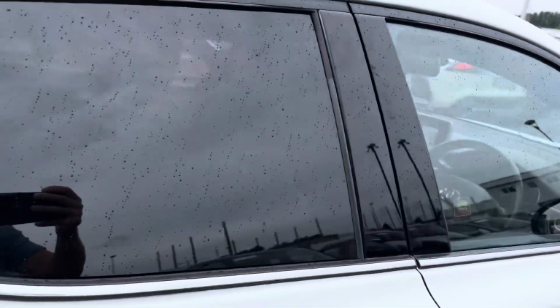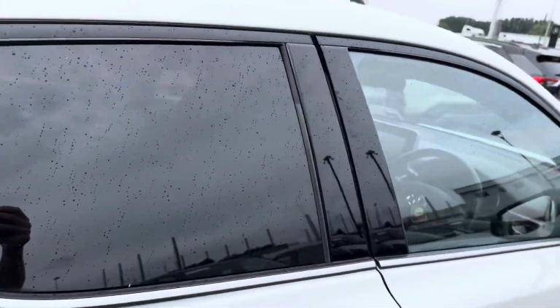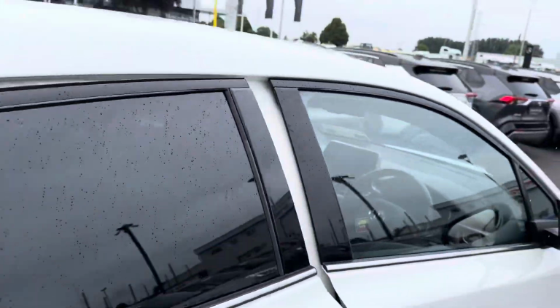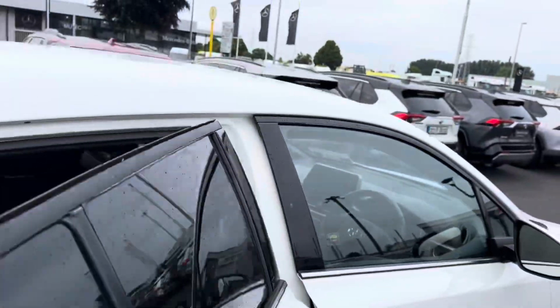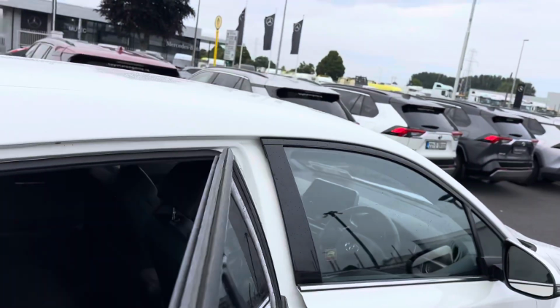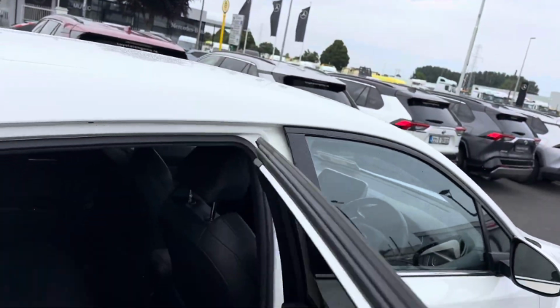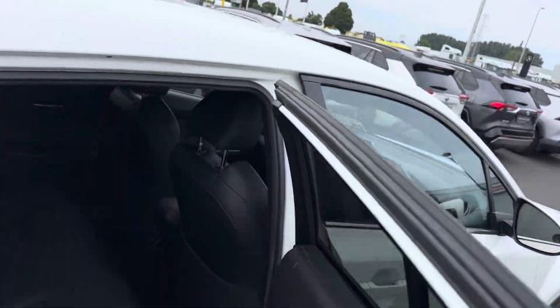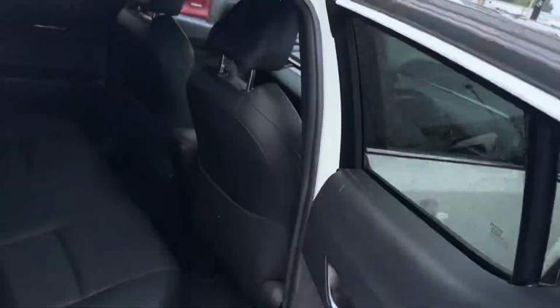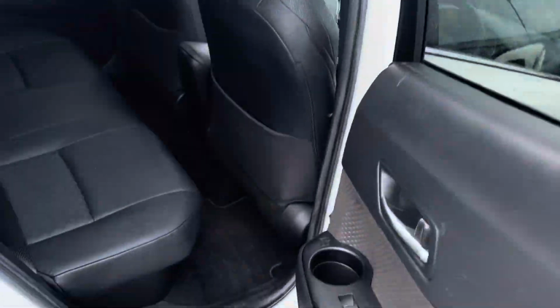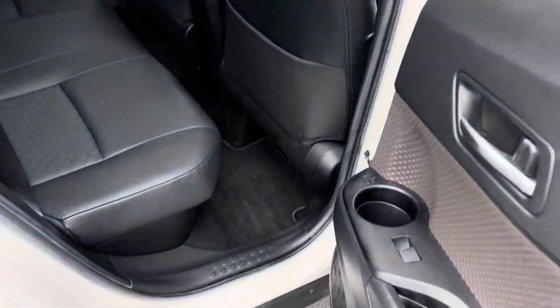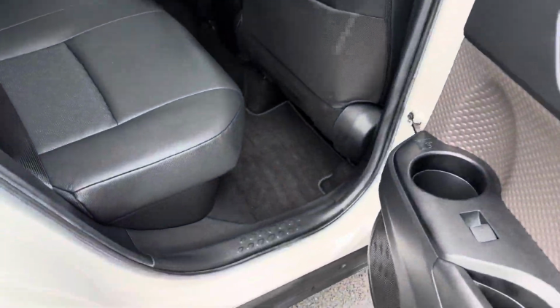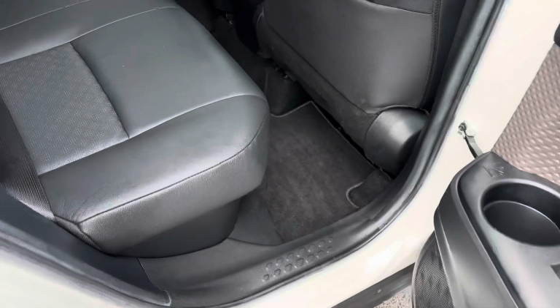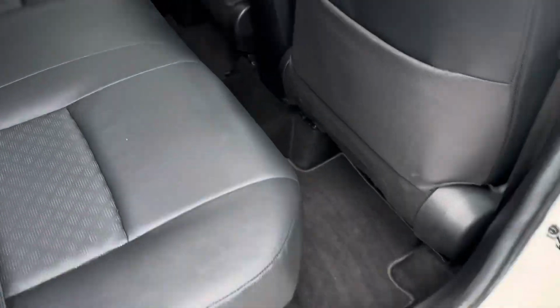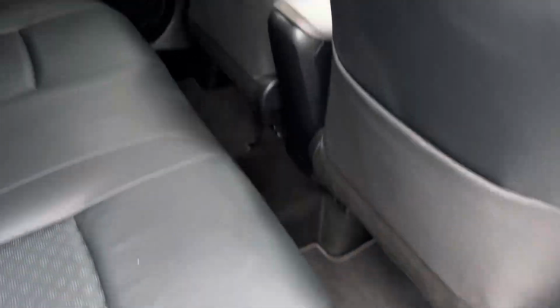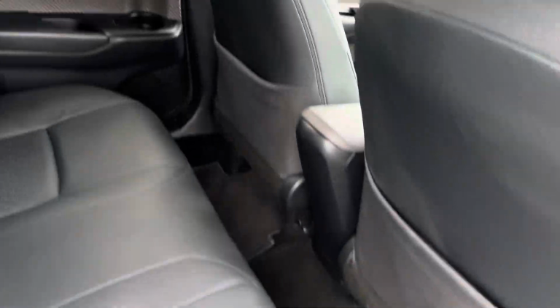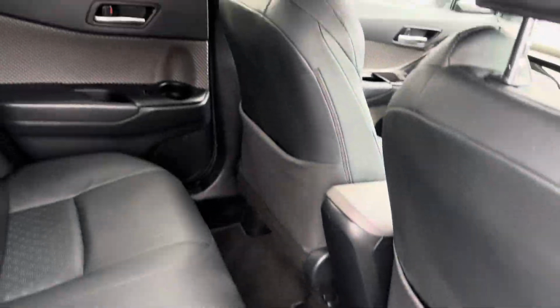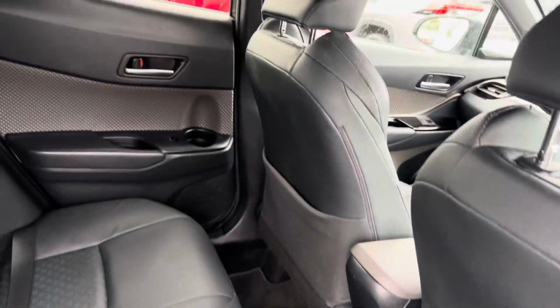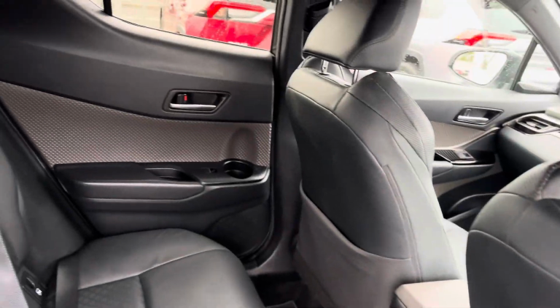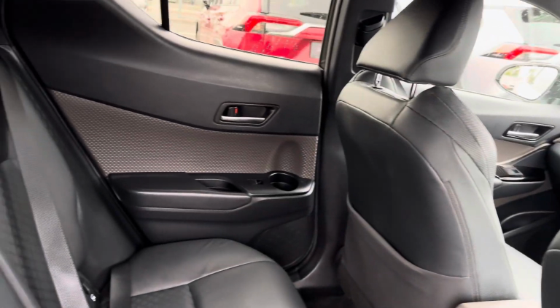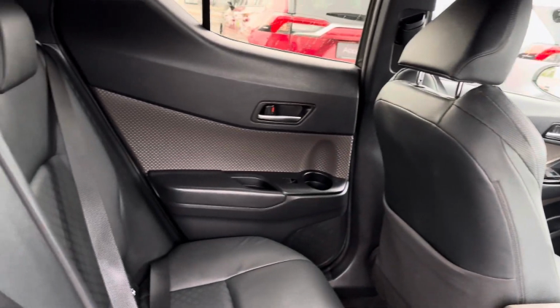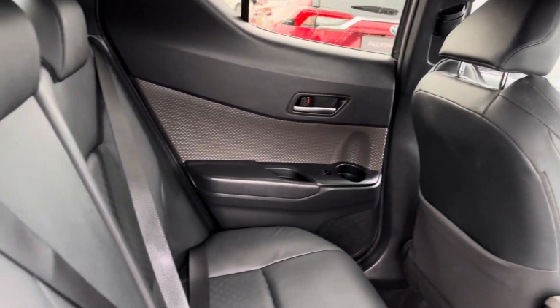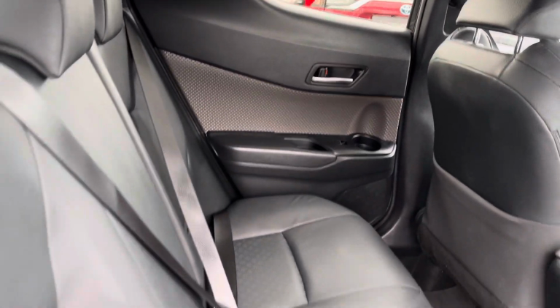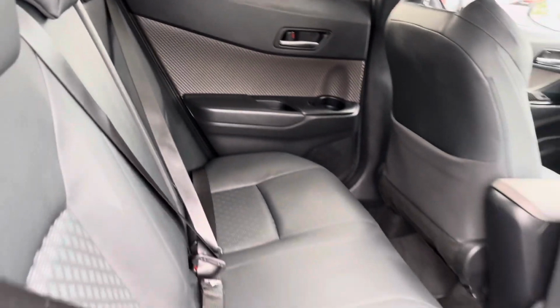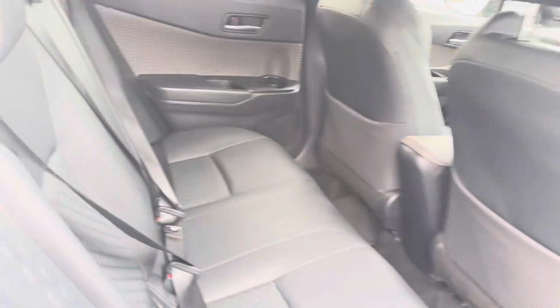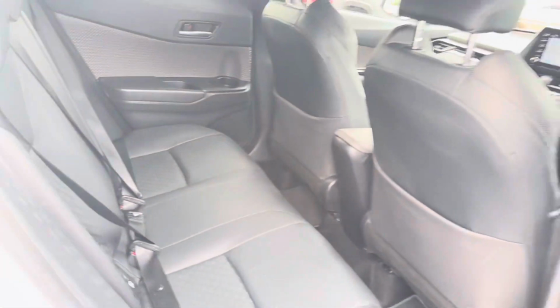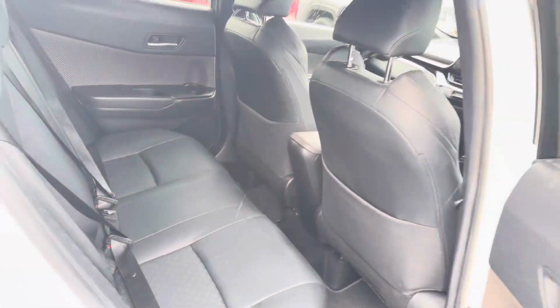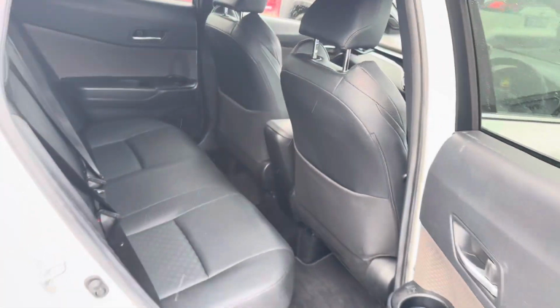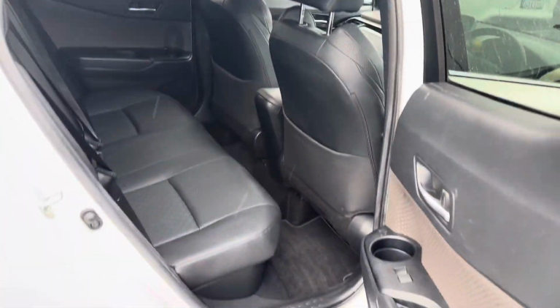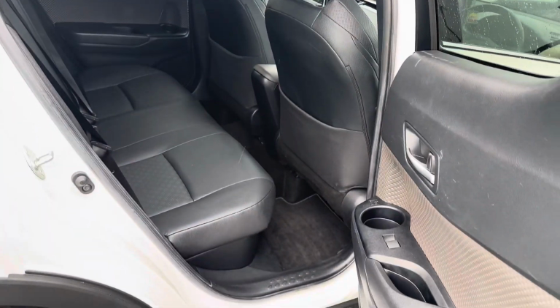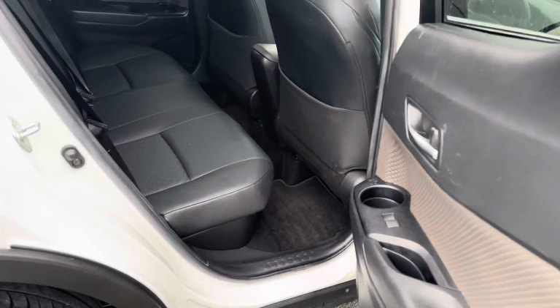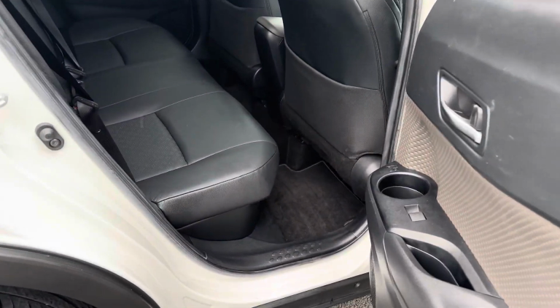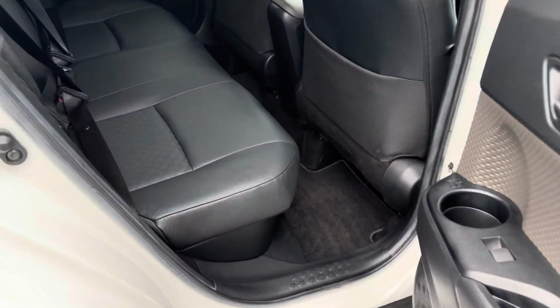In the rear, there is ample leg room and headroom. We also have ISOFIX child seat anchor points and again full black leather seats.